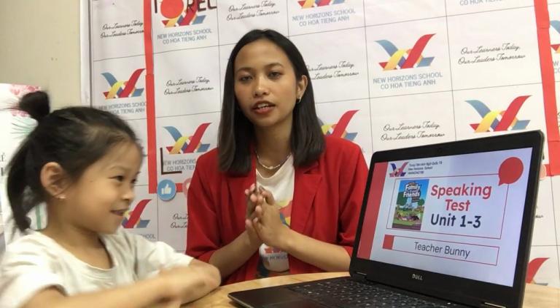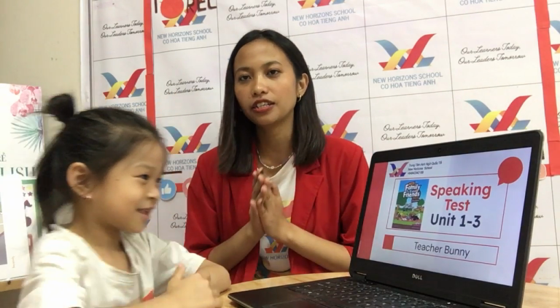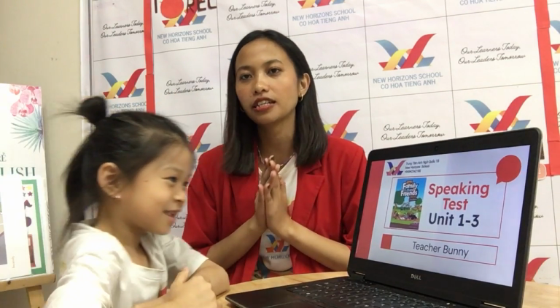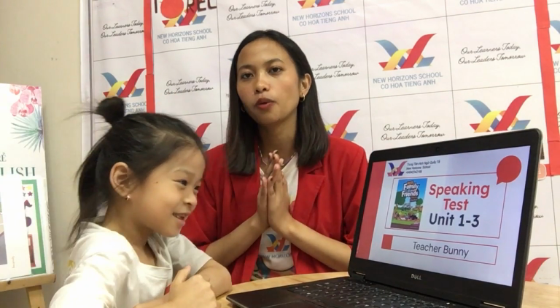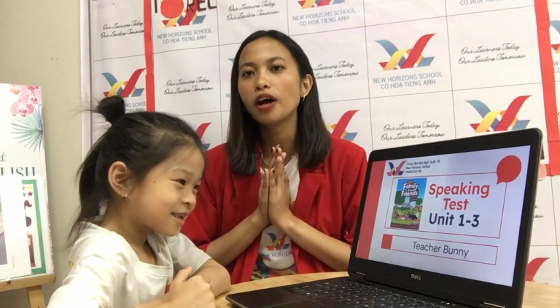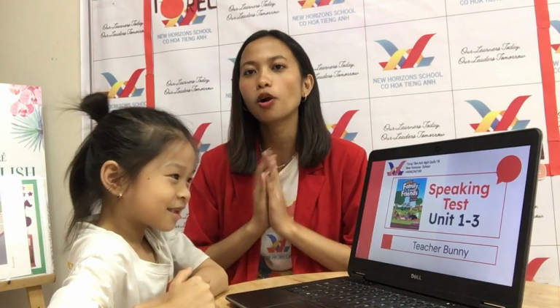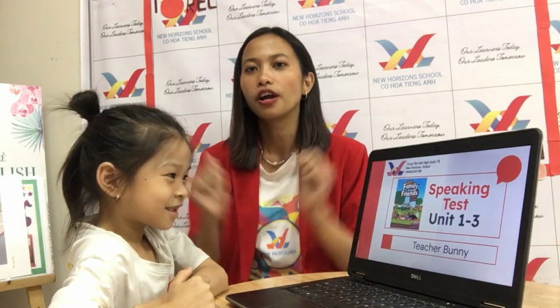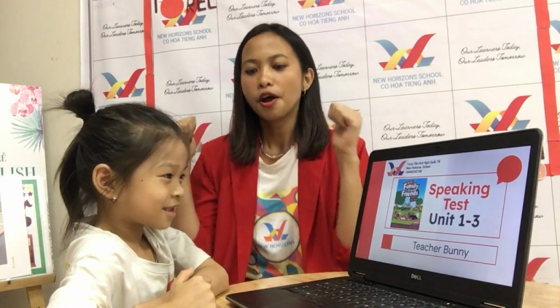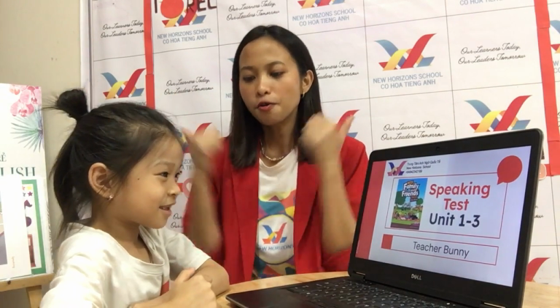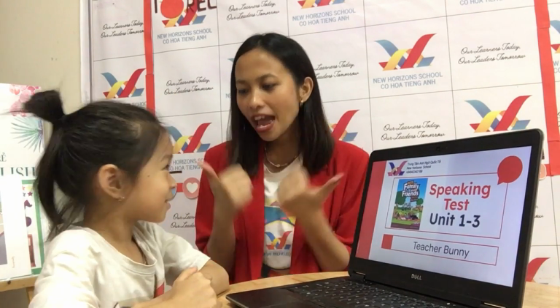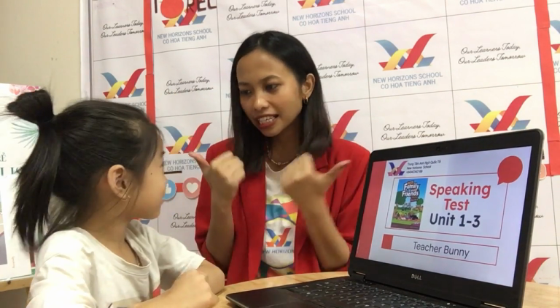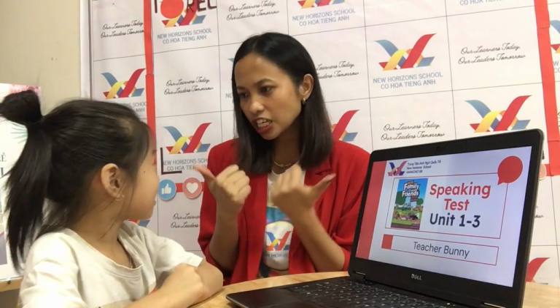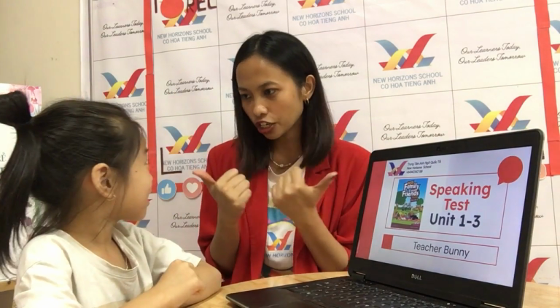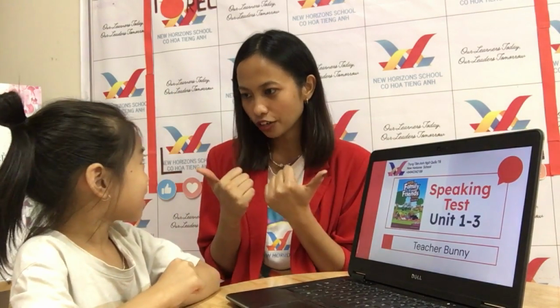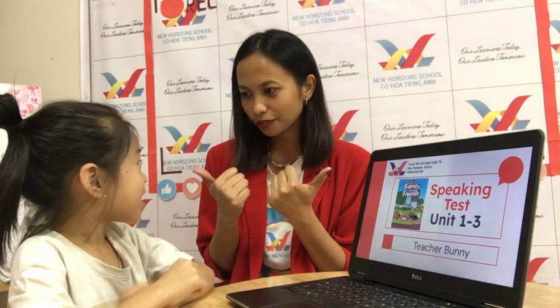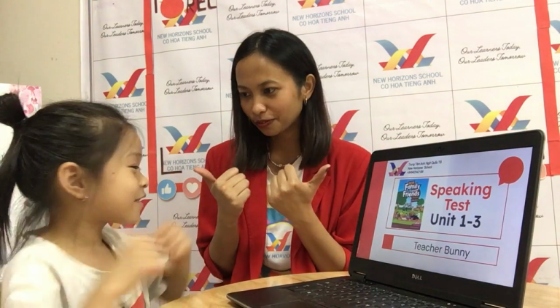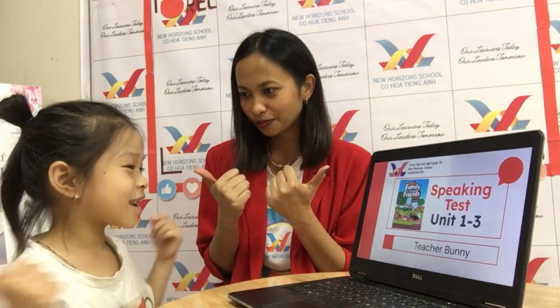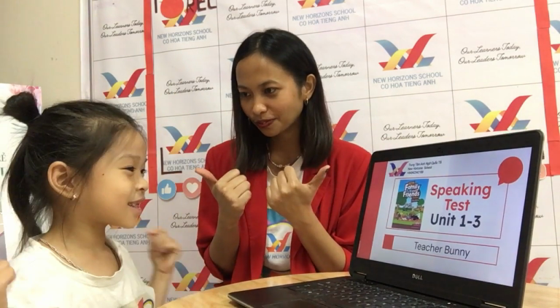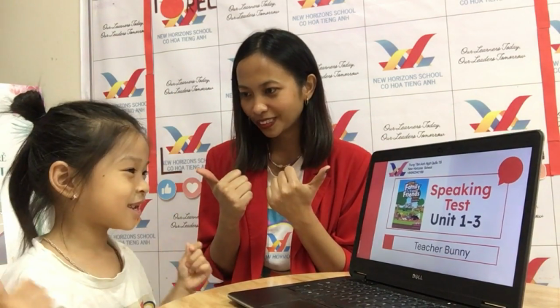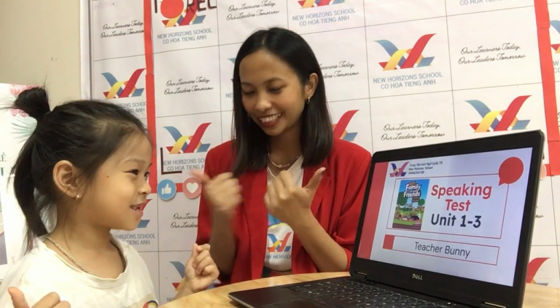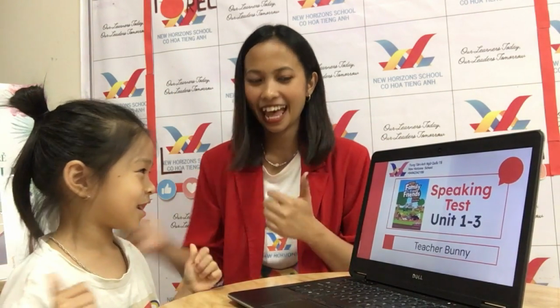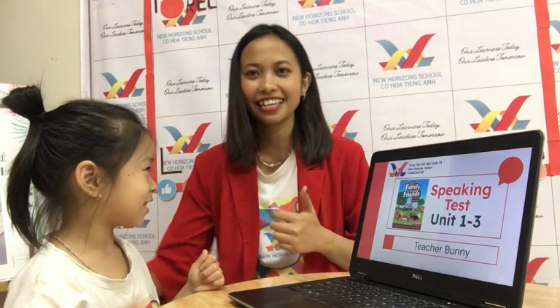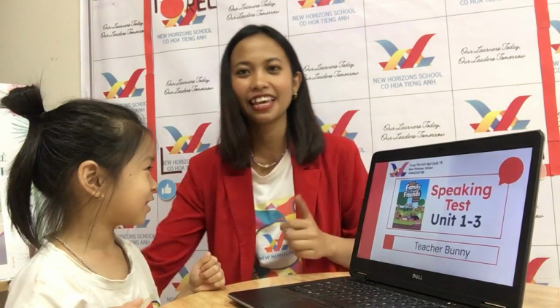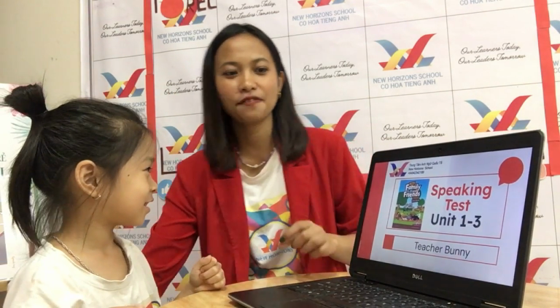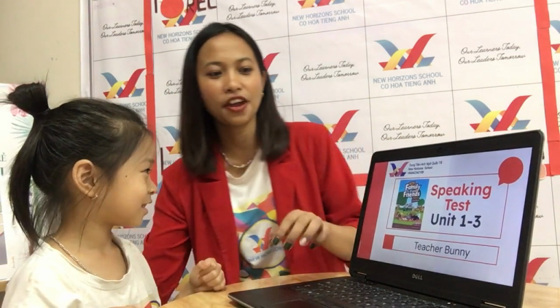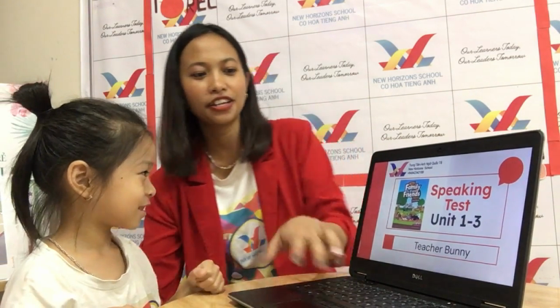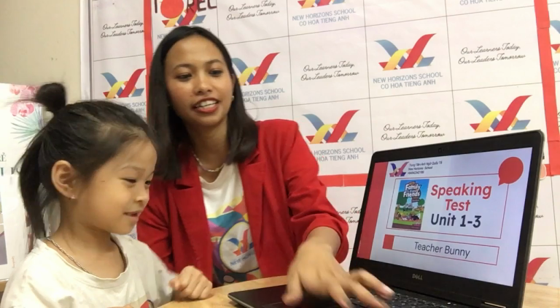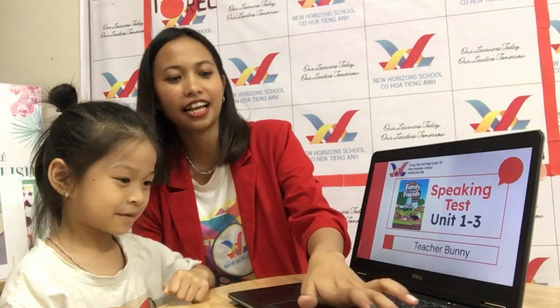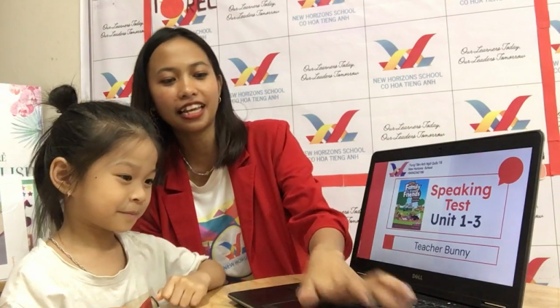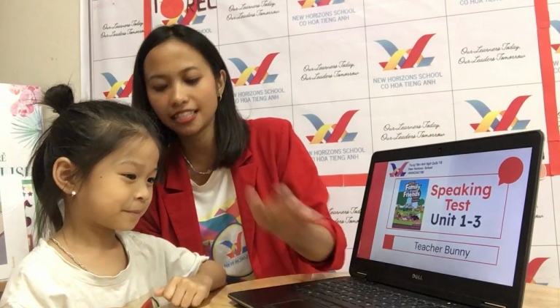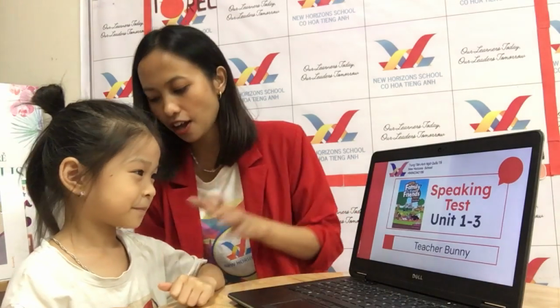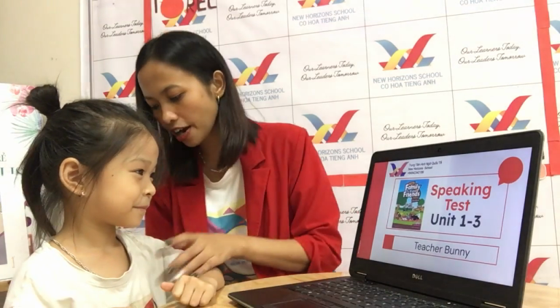Now, can you say one more? Ready, teacher! Ready, teacher! Okay, very good. Now, let's start.